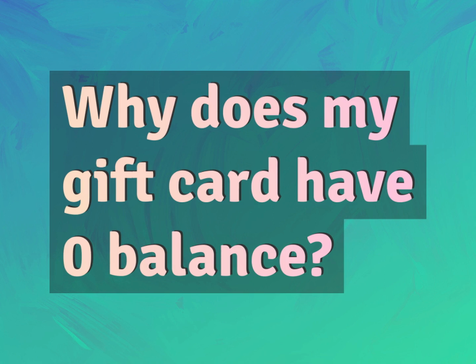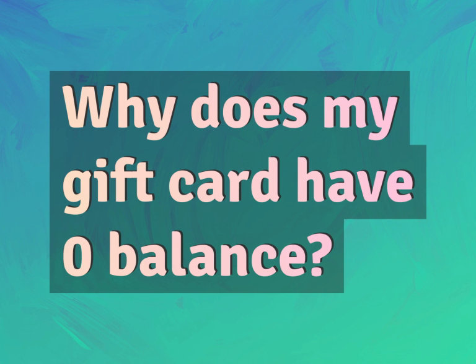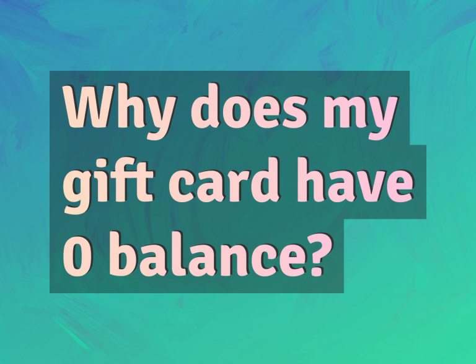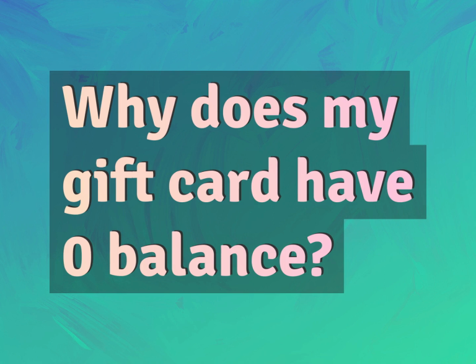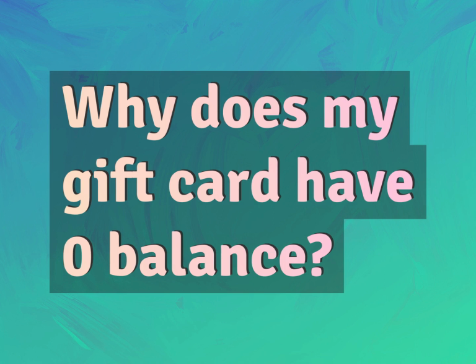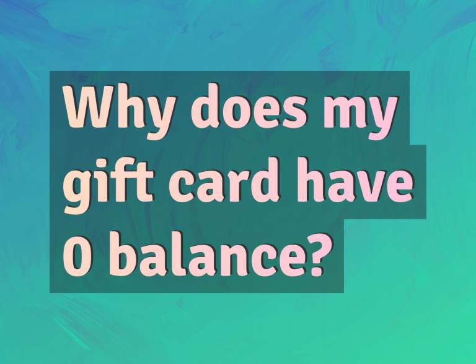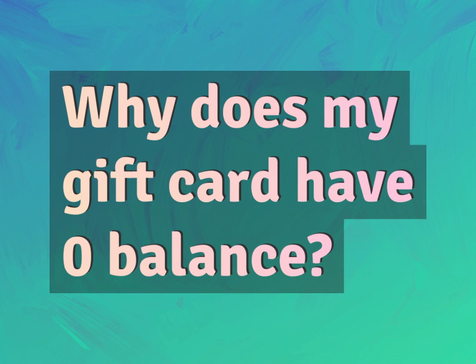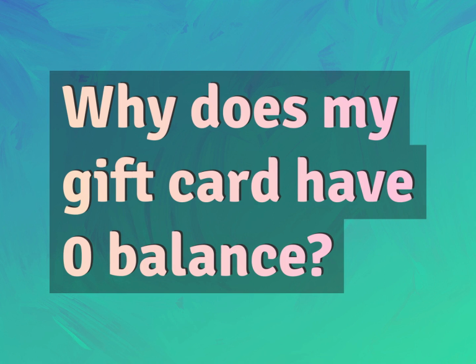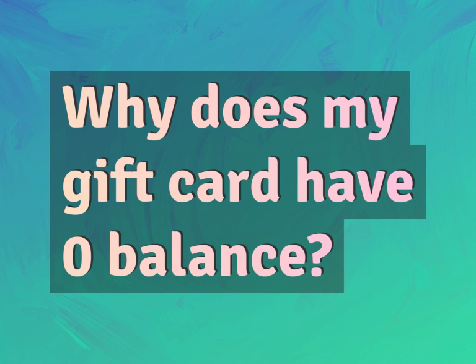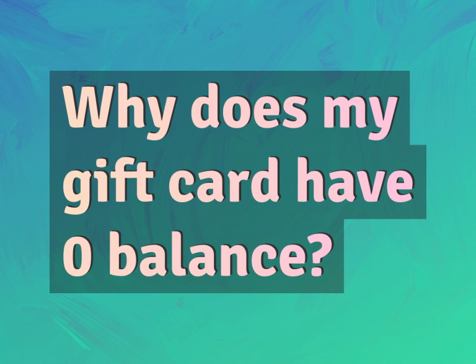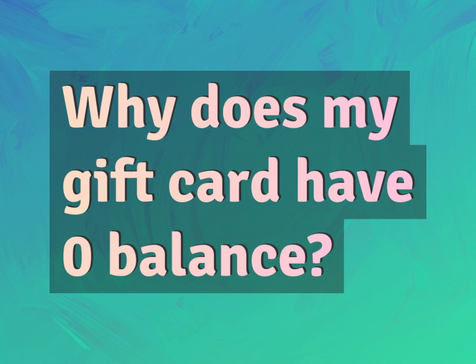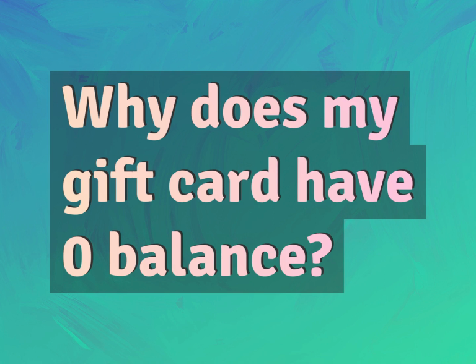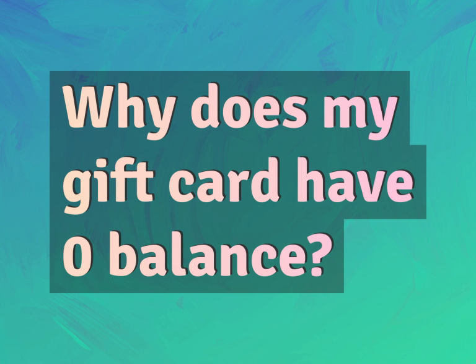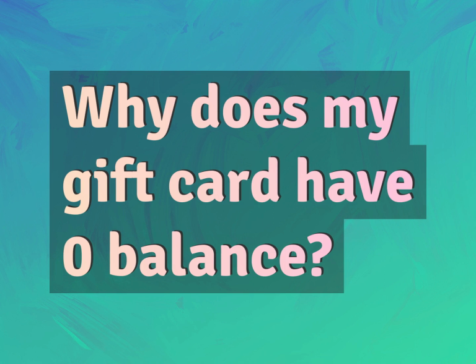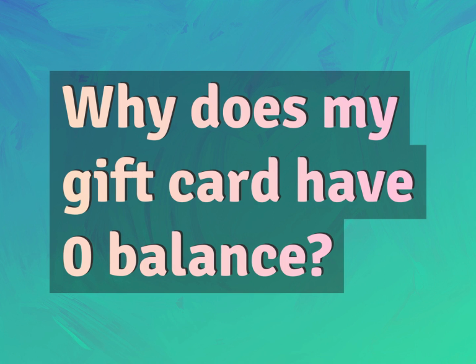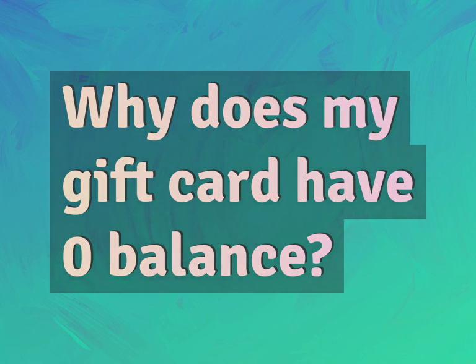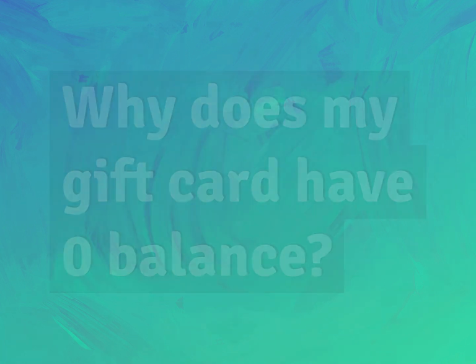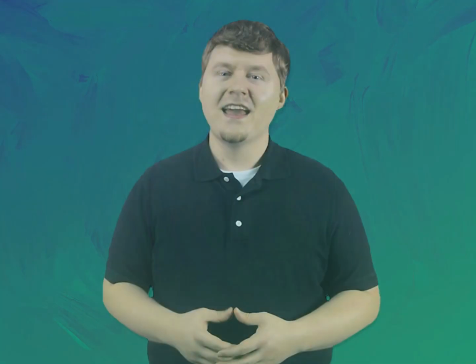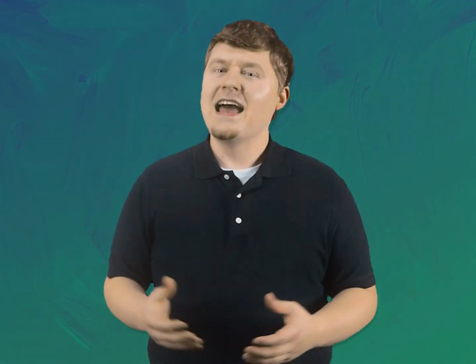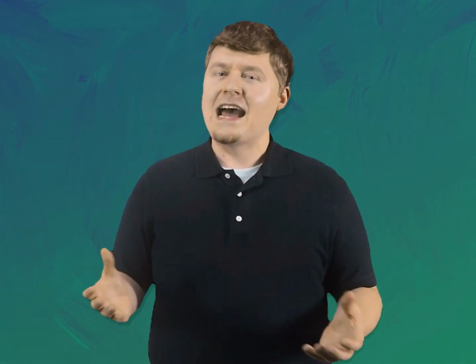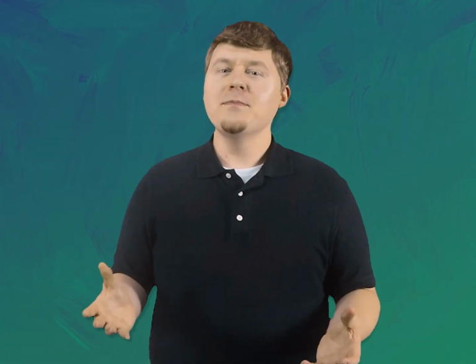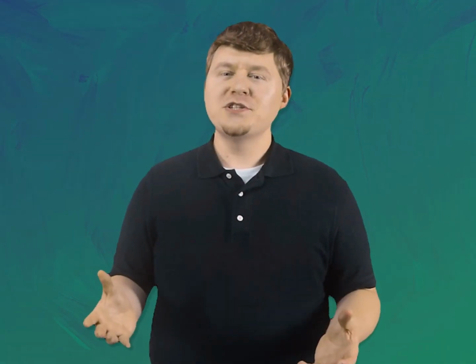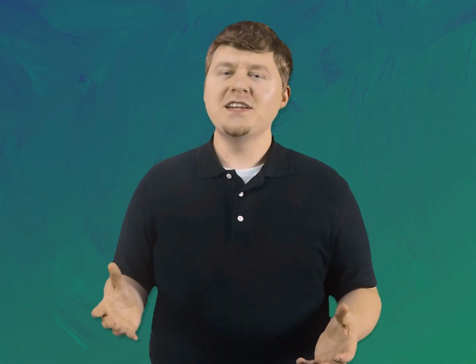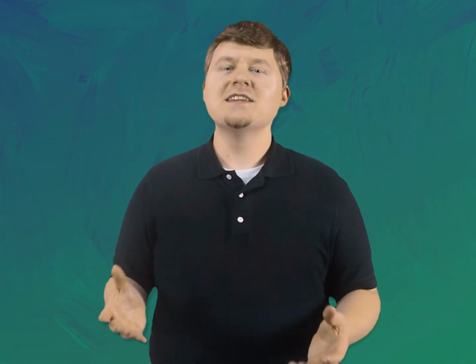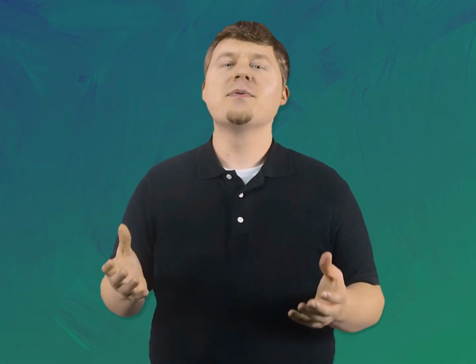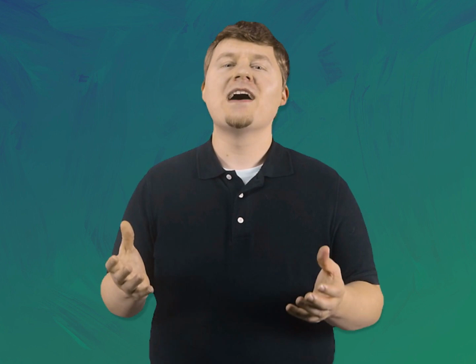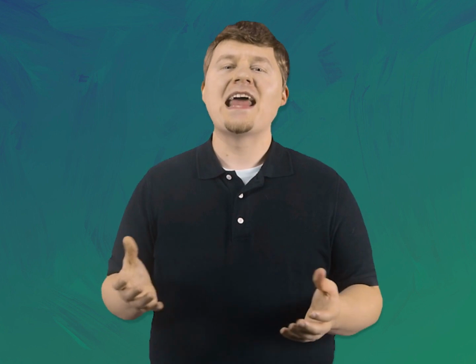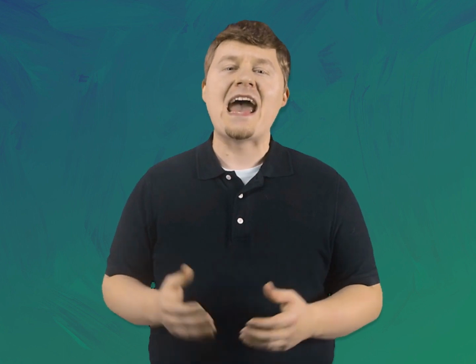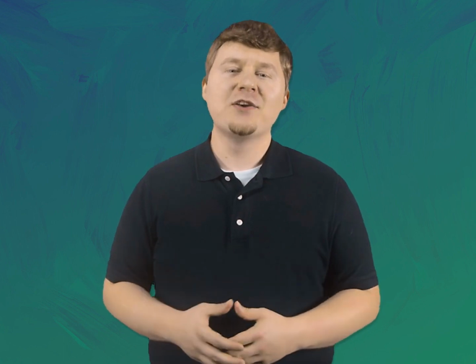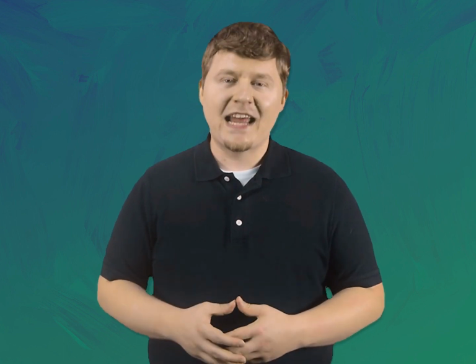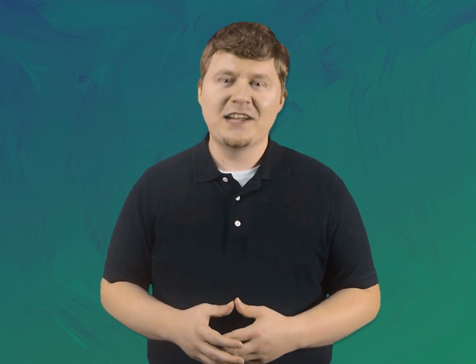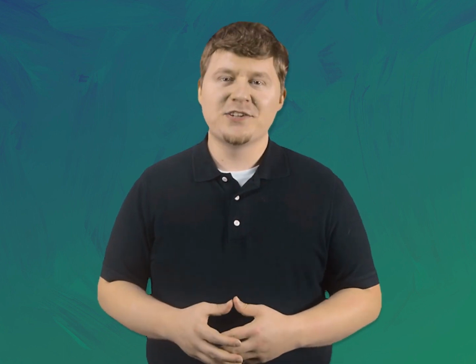Why does my gift card have zero balance? Our mission is to provide accurate answers.